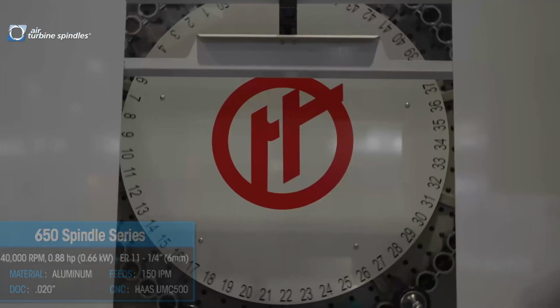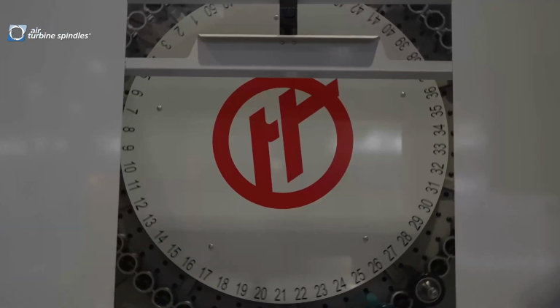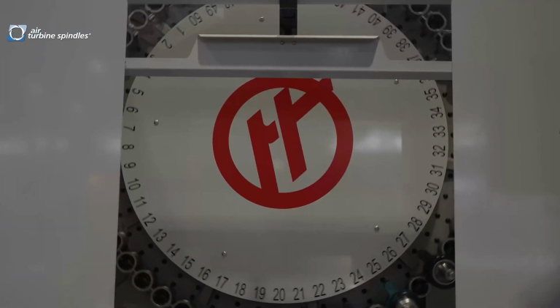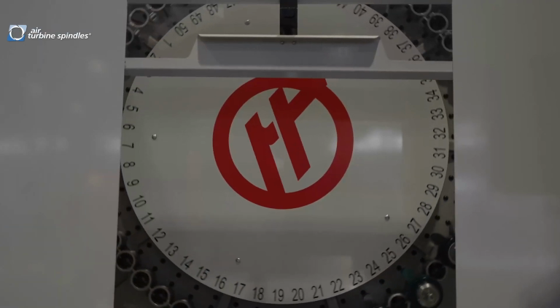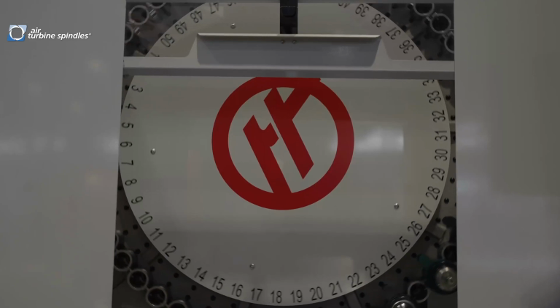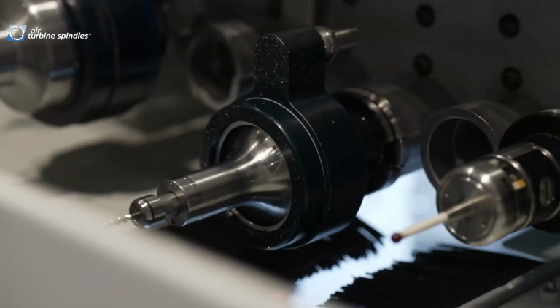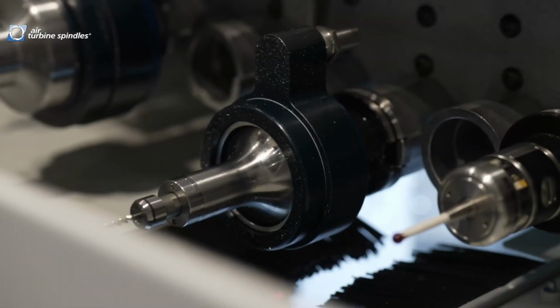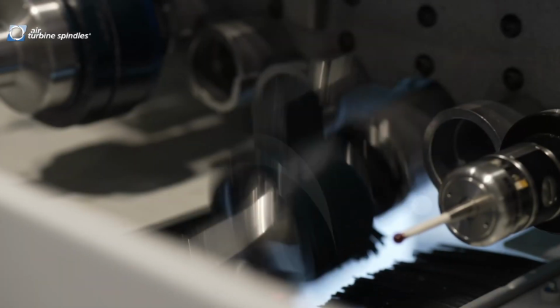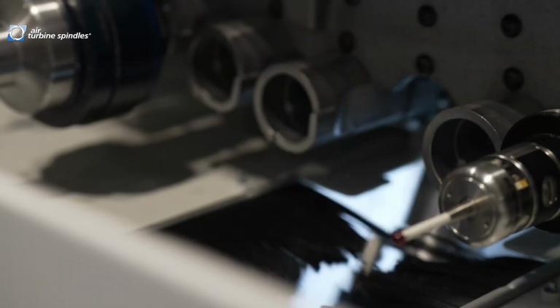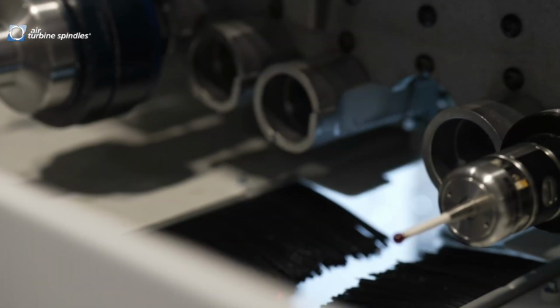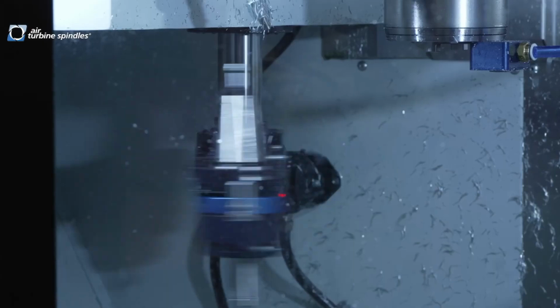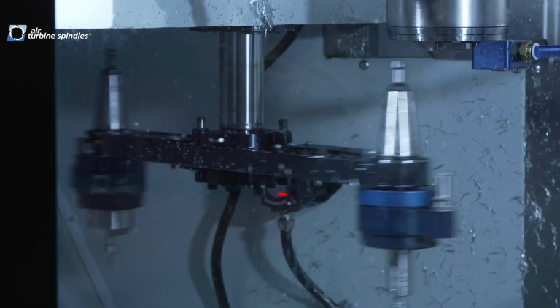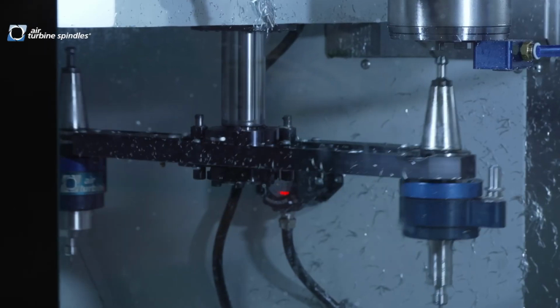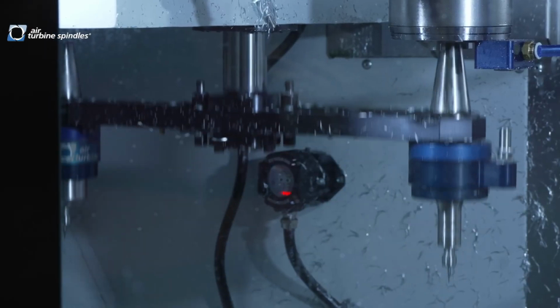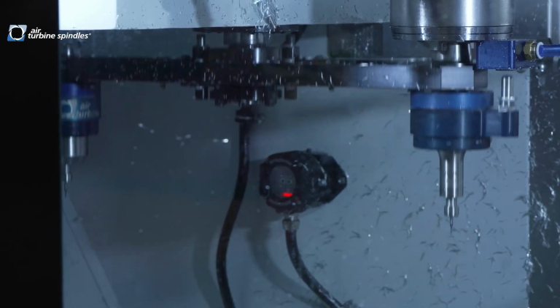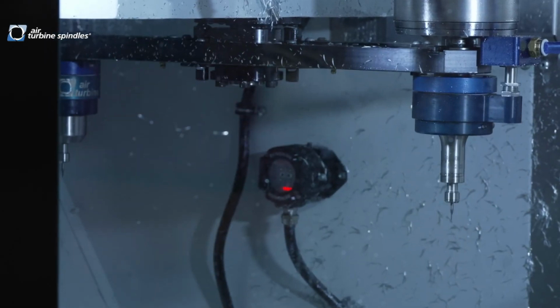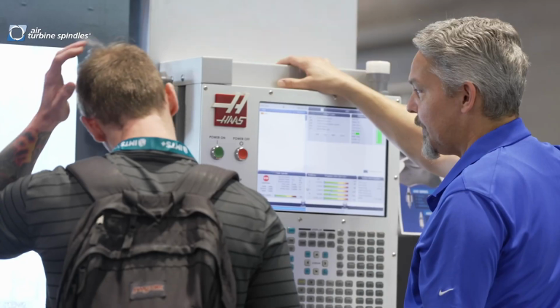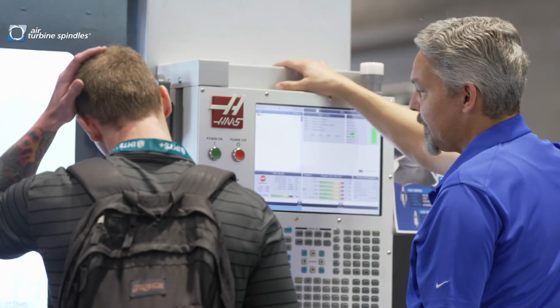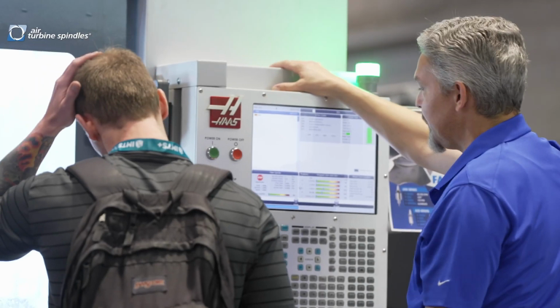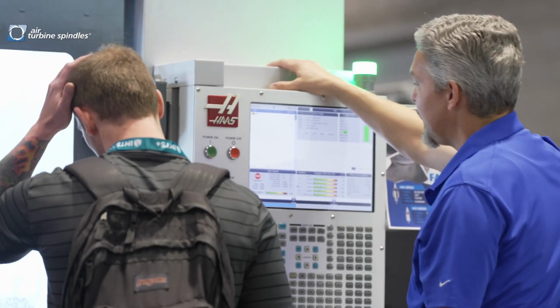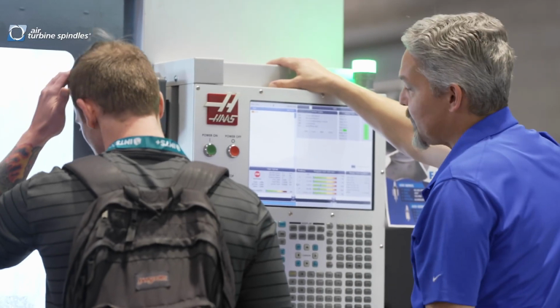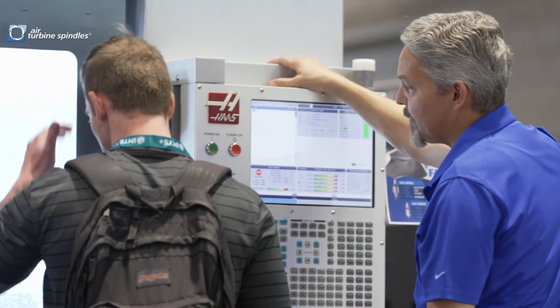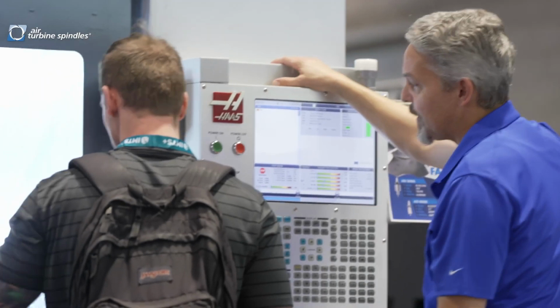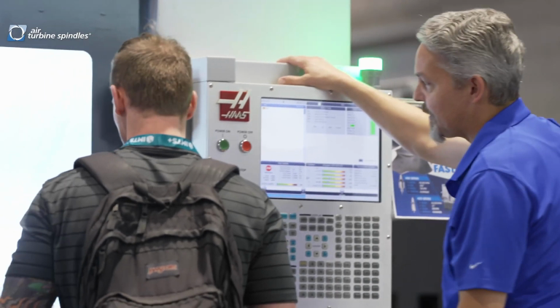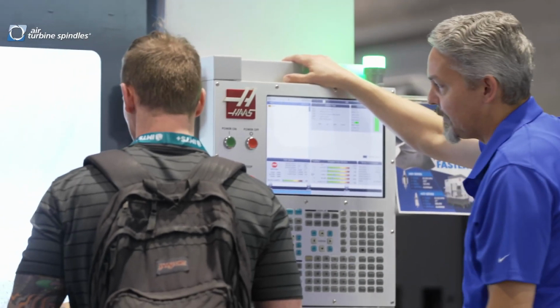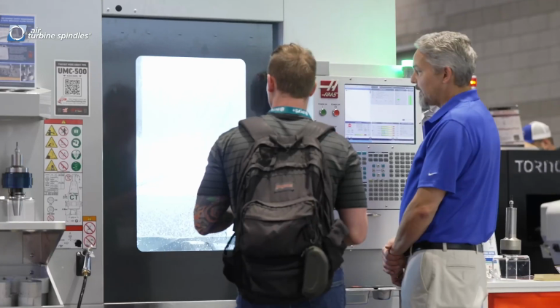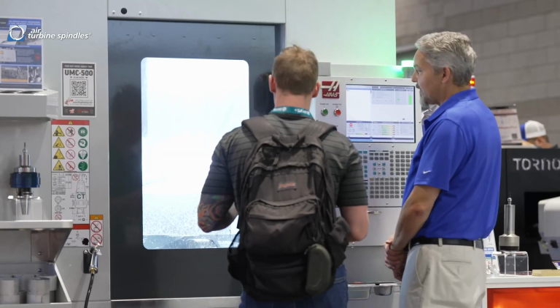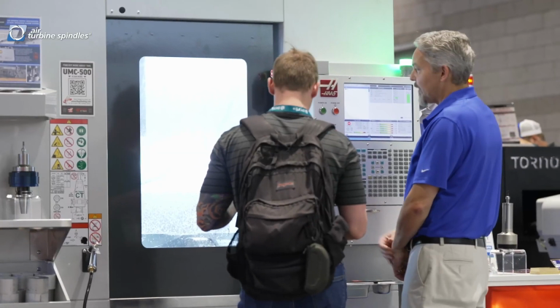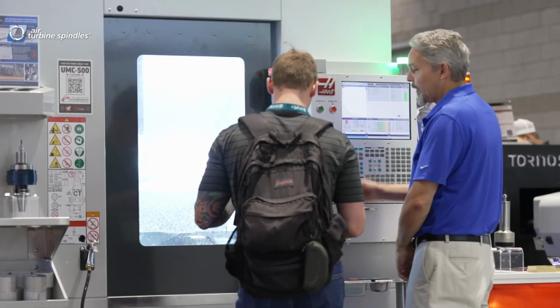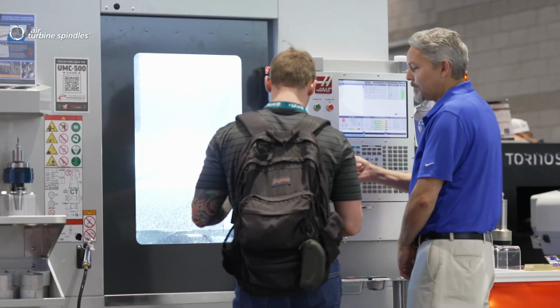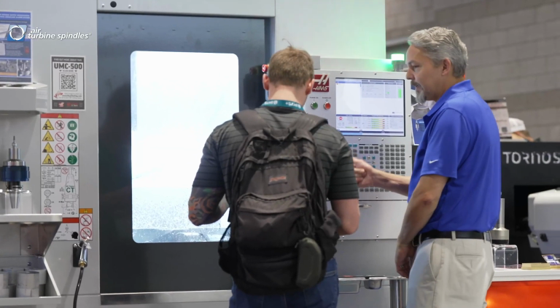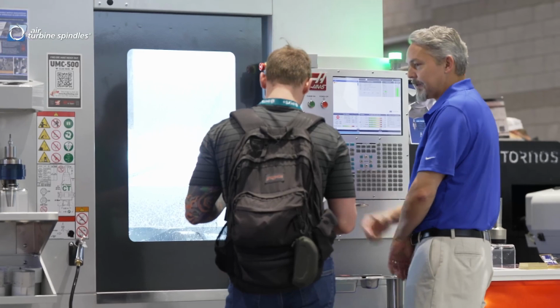So instead of buying a whole new machine, you just put this in your older machine and turn it into a high-speed machining center. 50,000 rpm instantly.